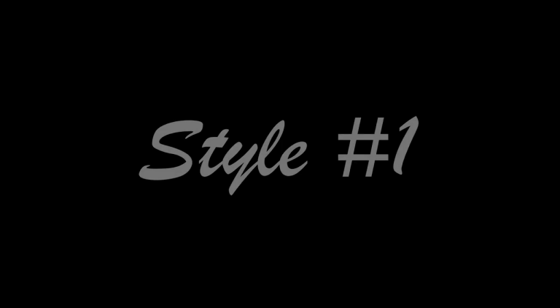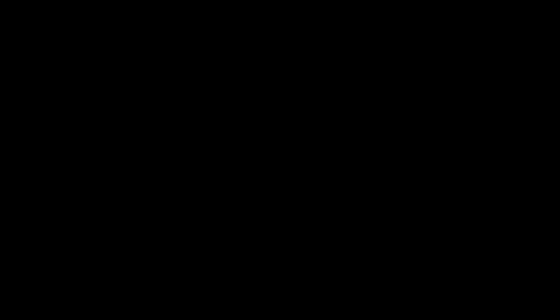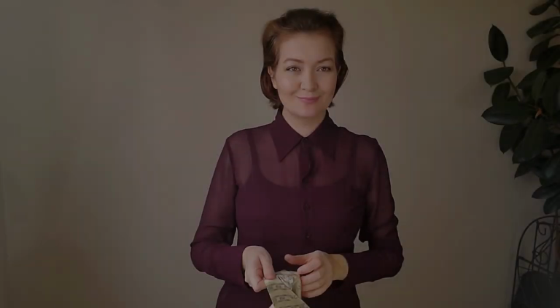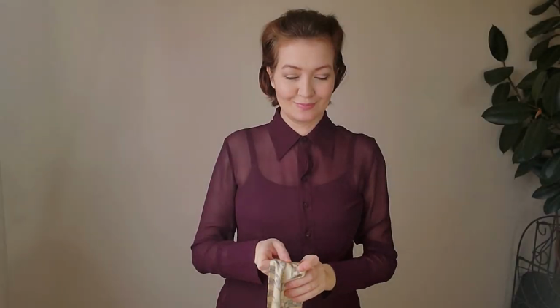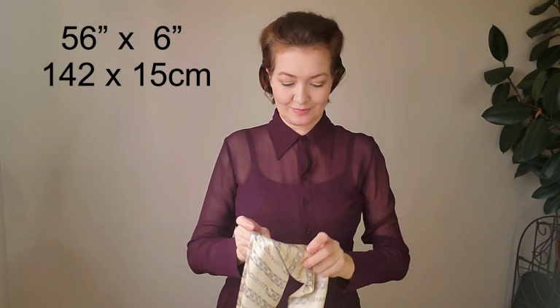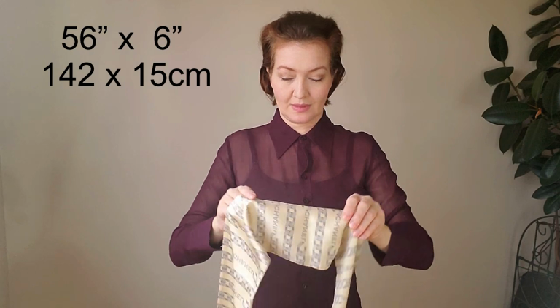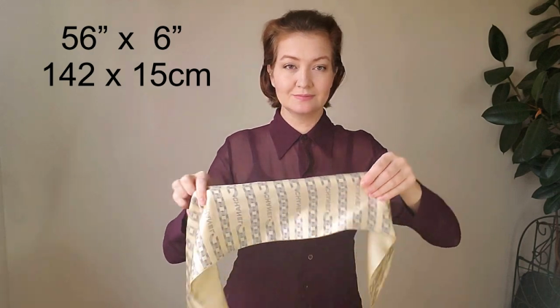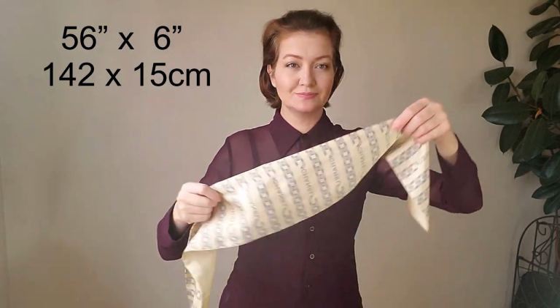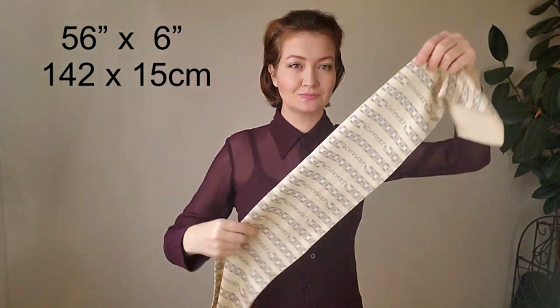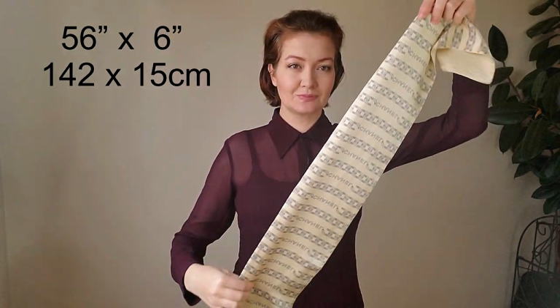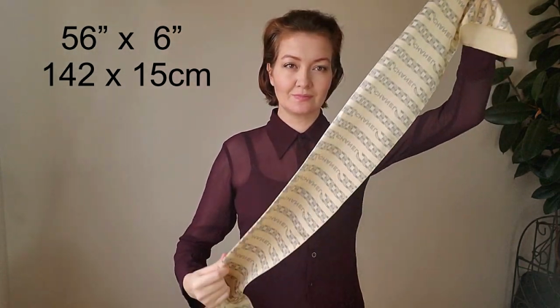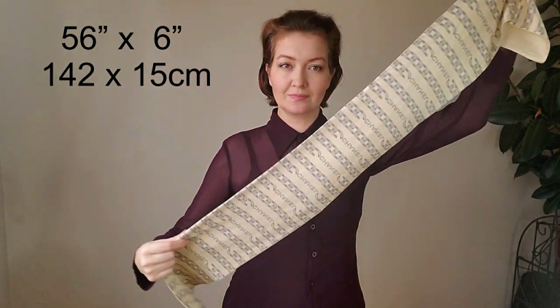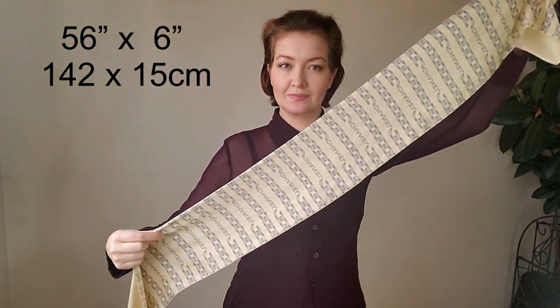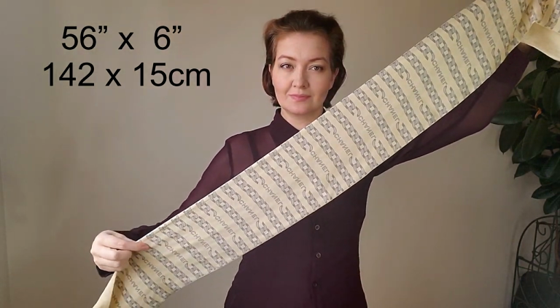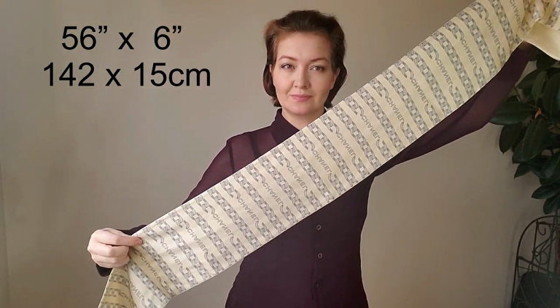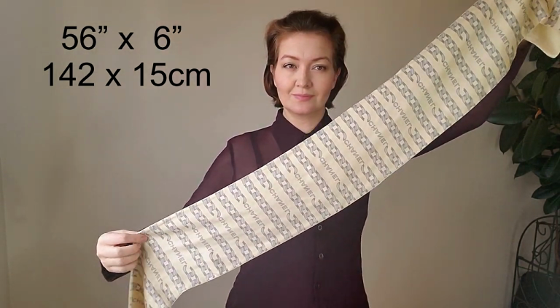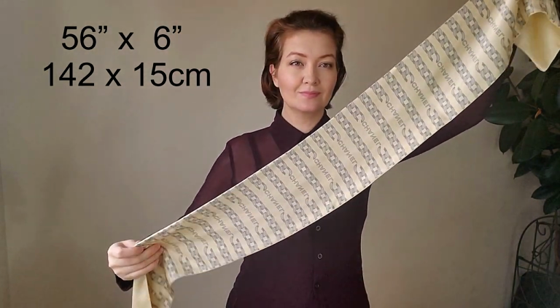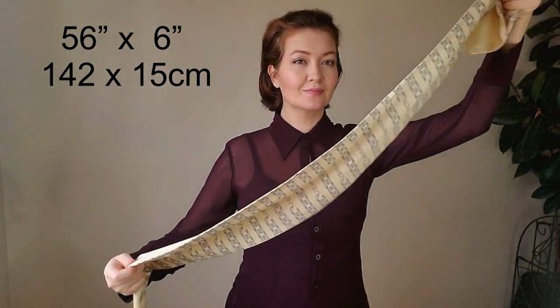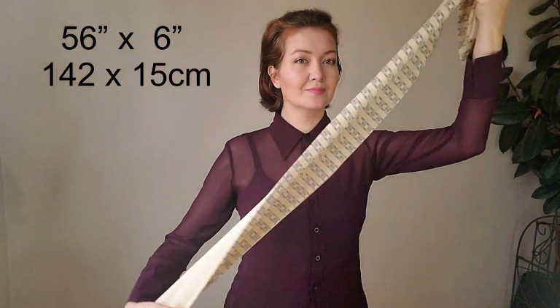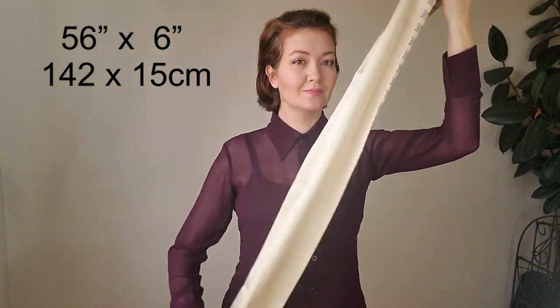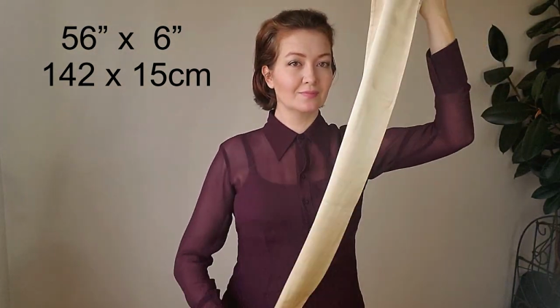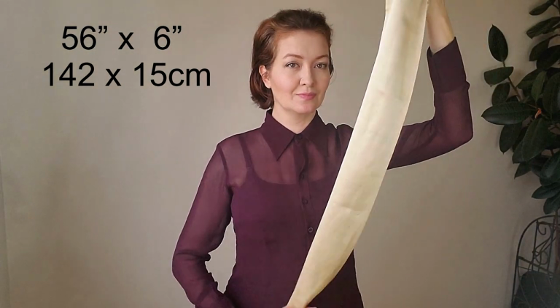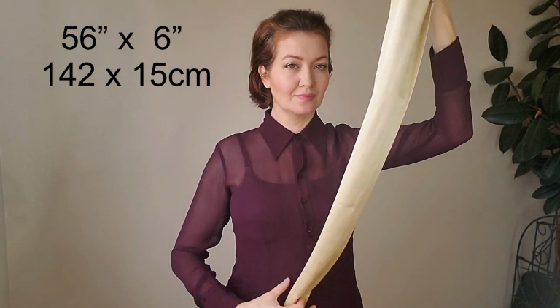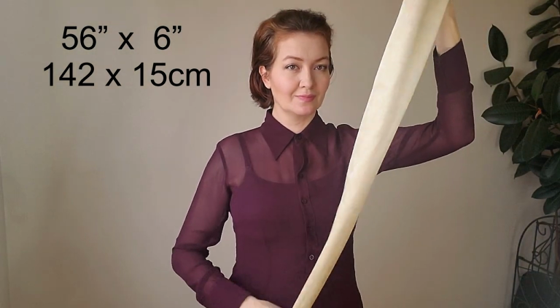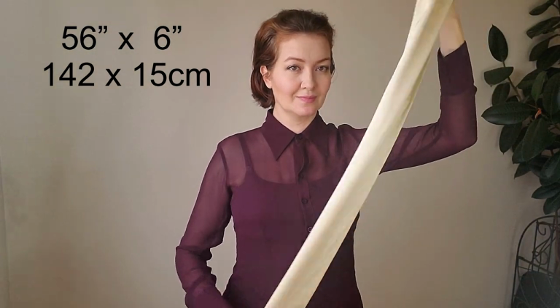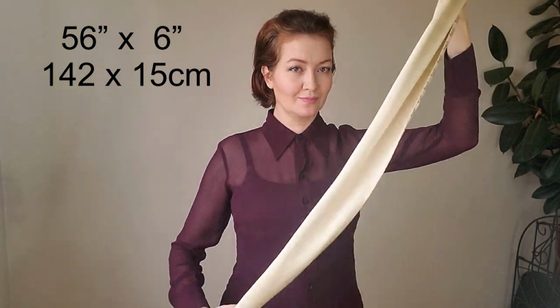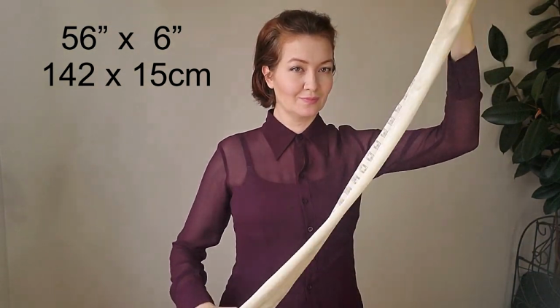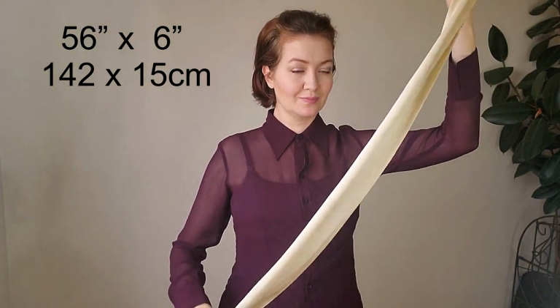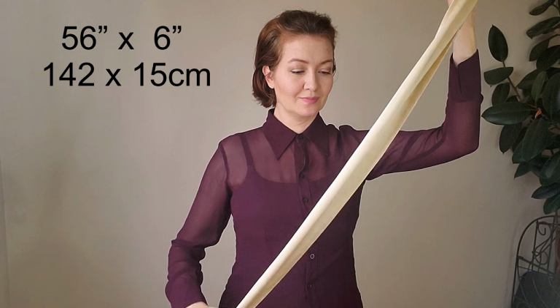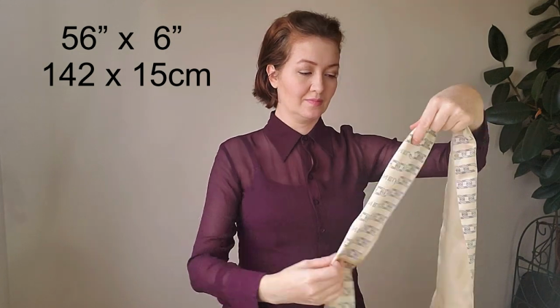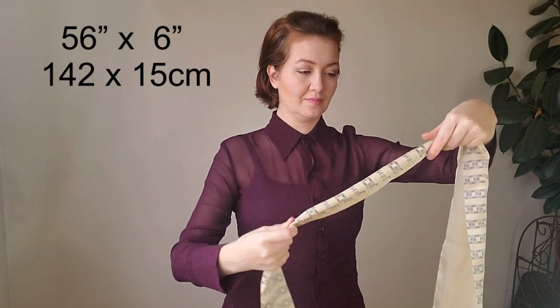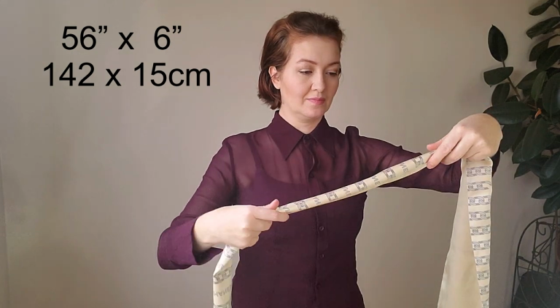My scarf size is 56 by 6 inches. All three styles are based on the same knot.